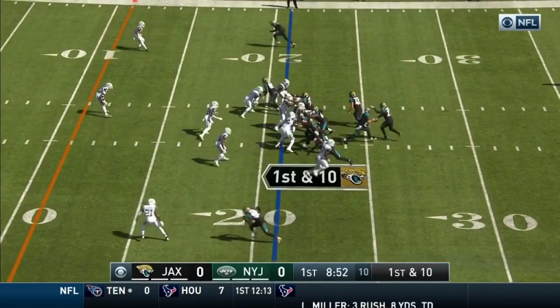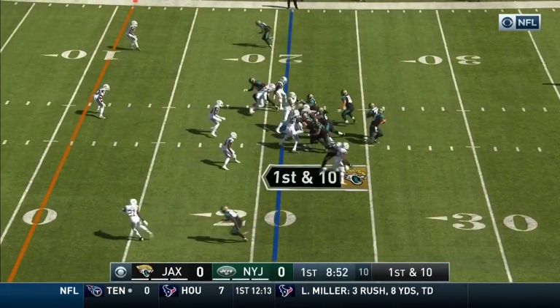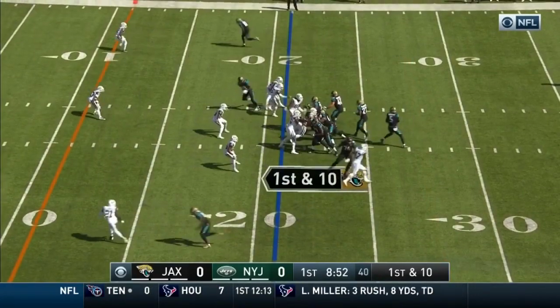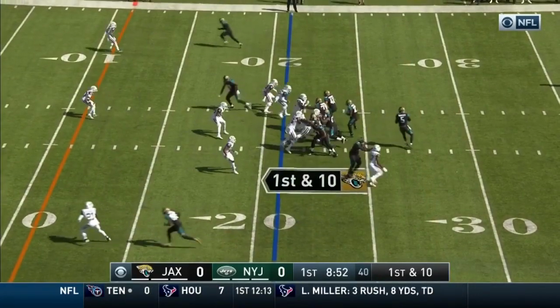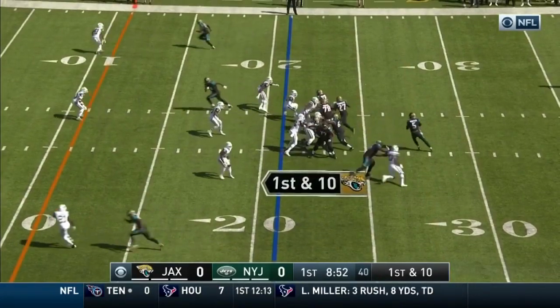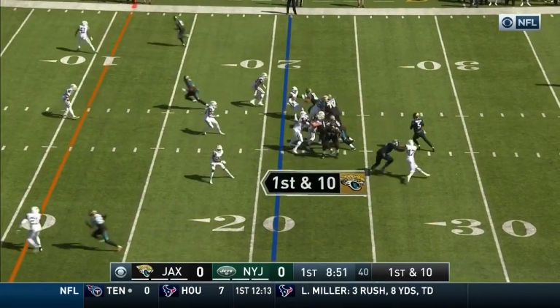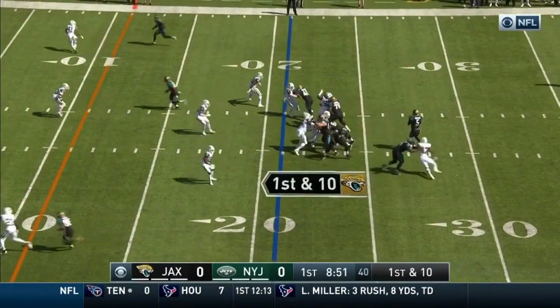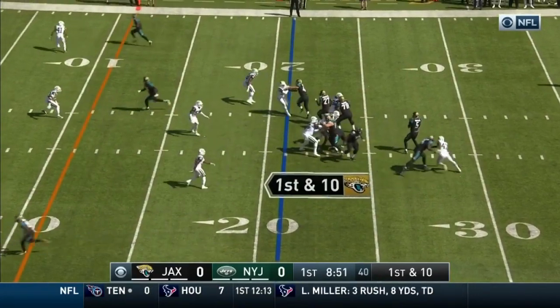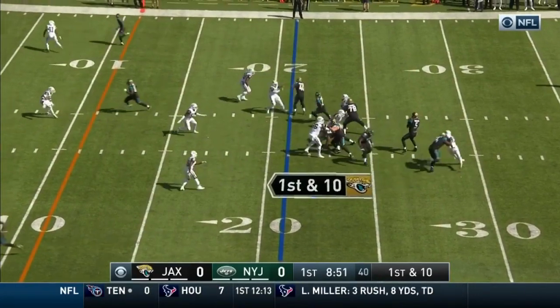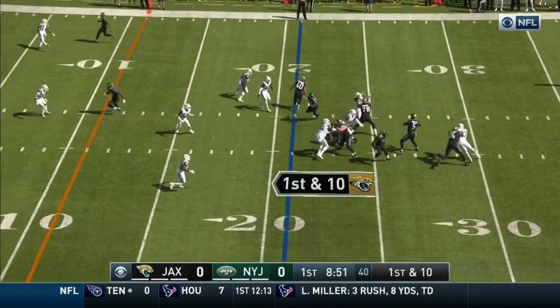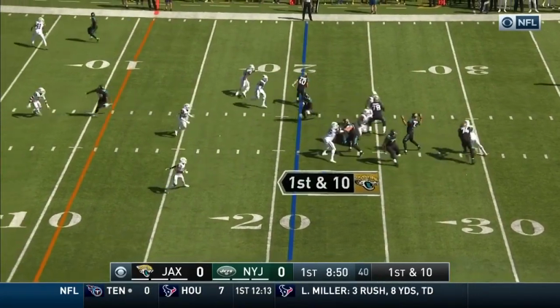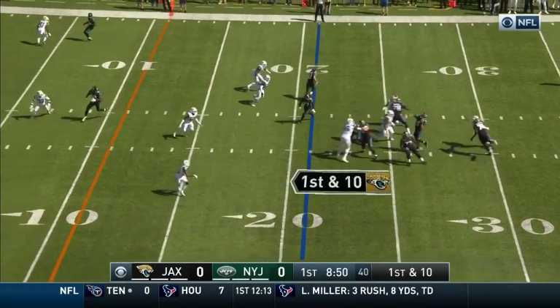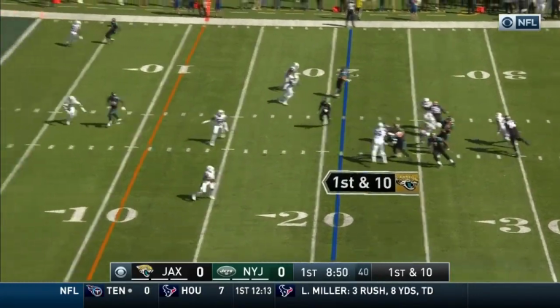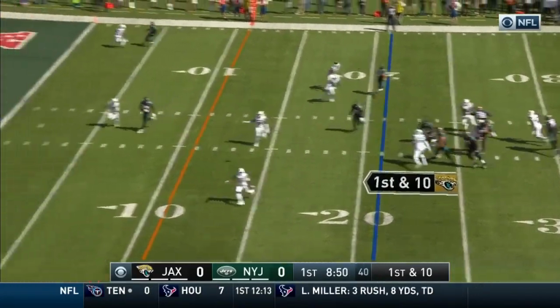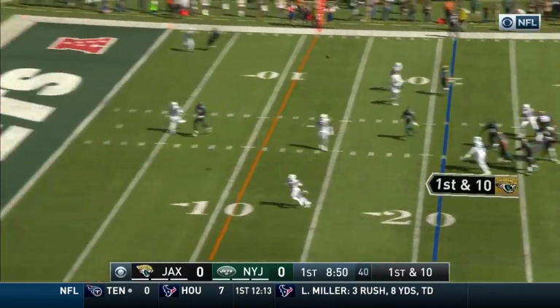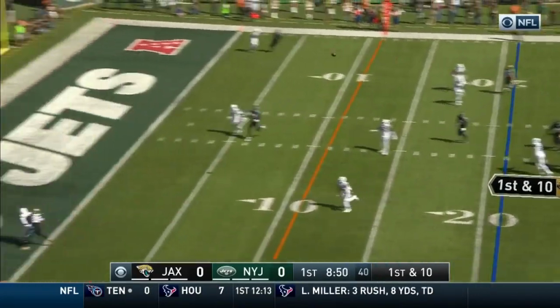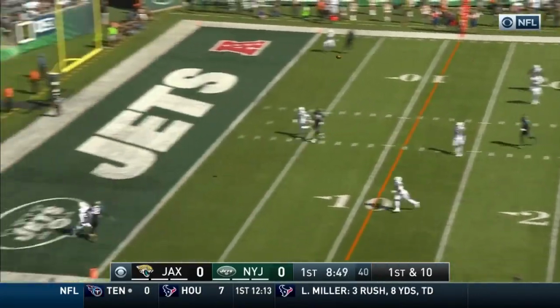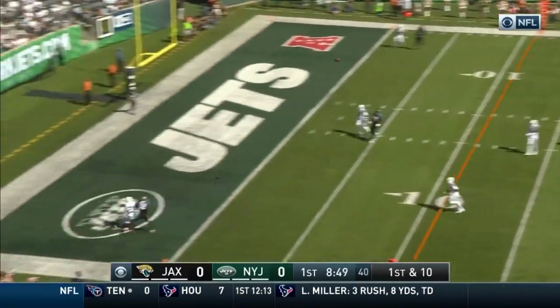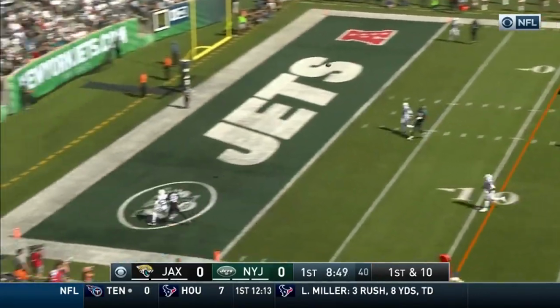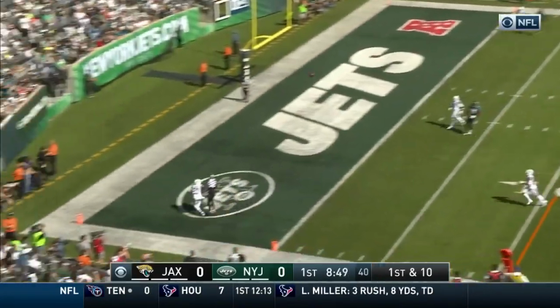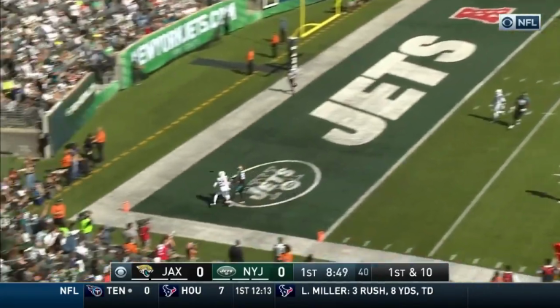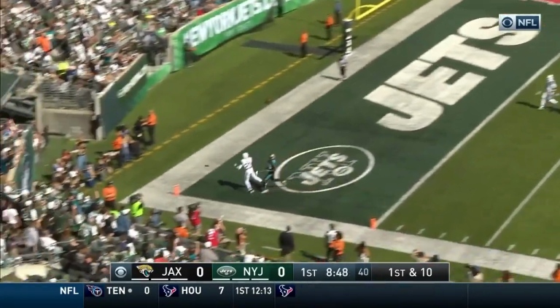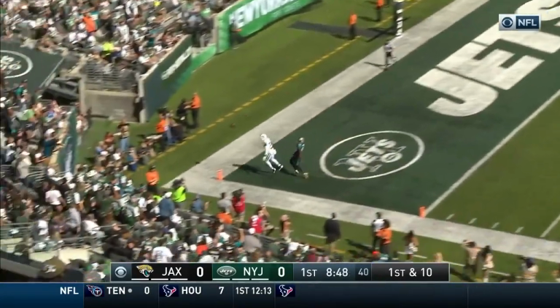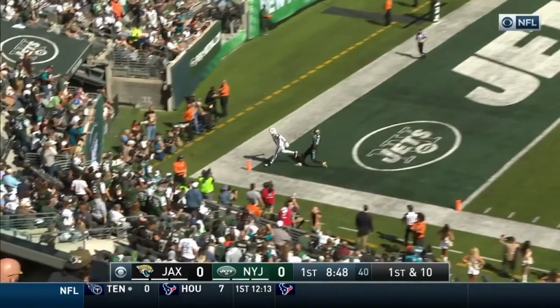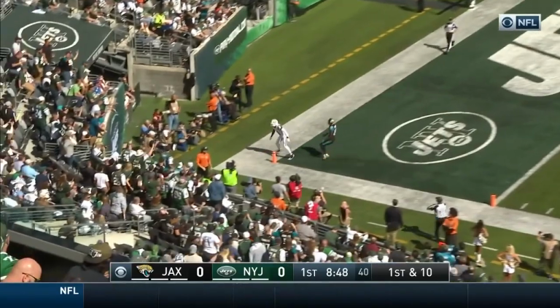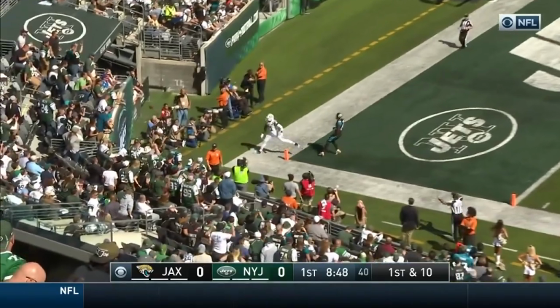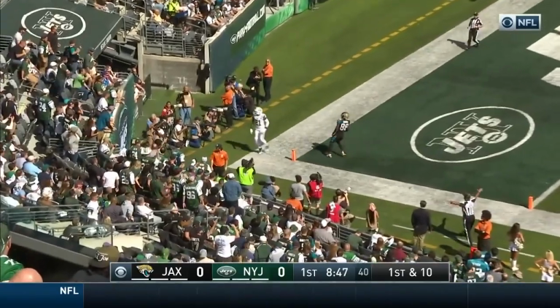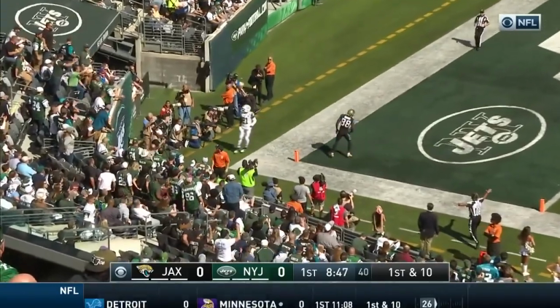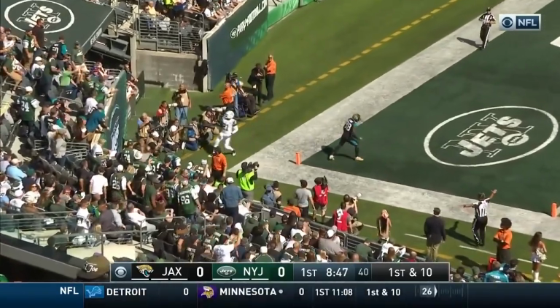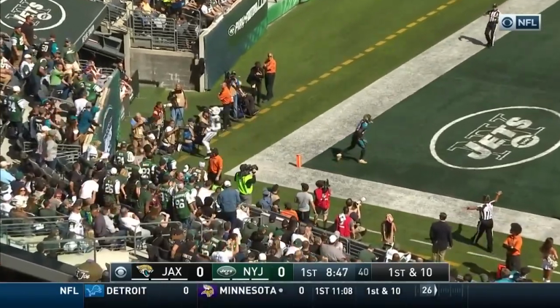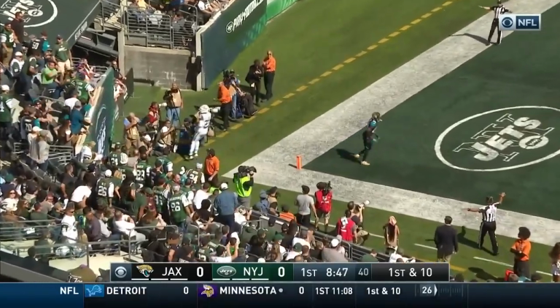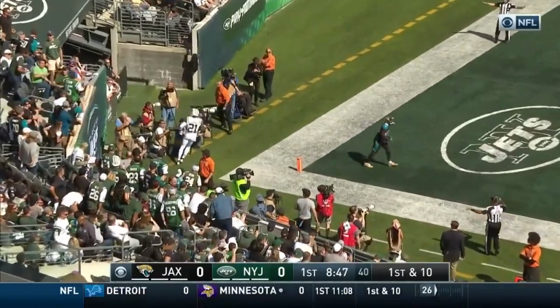He's got two touchdowns this season. Bortles looking his way again in the end zone — it's high and incomplete.